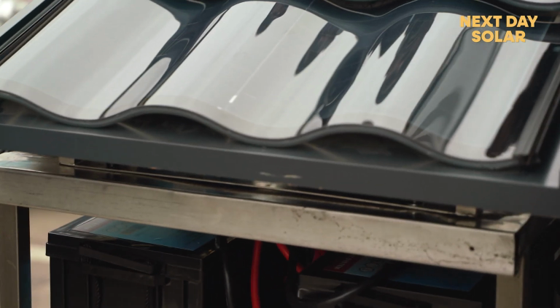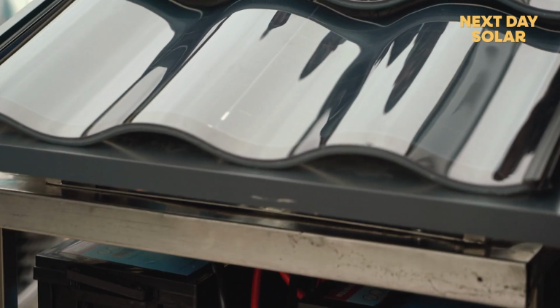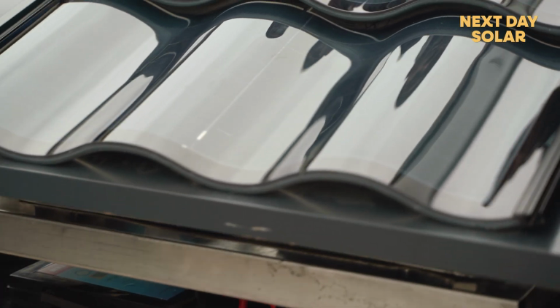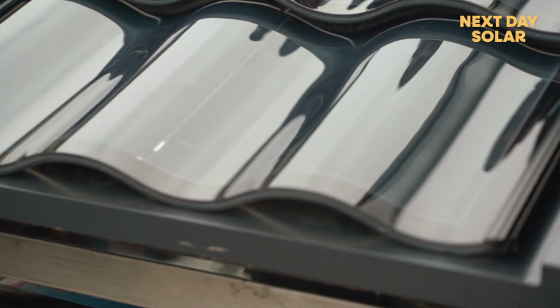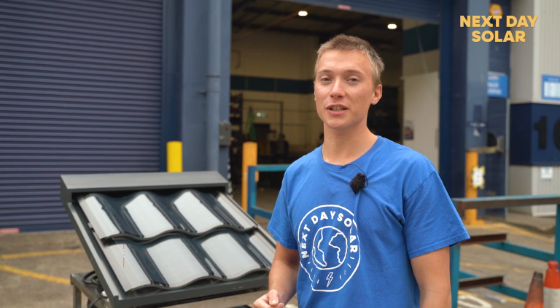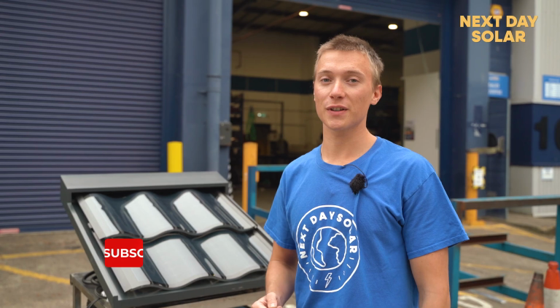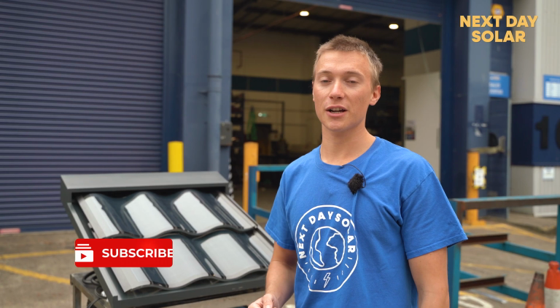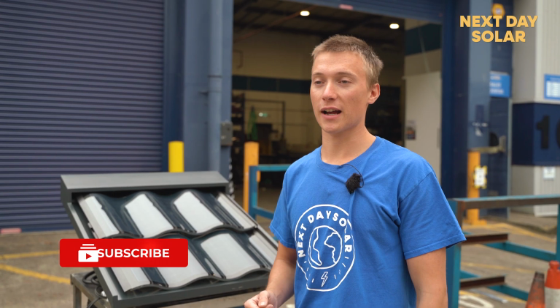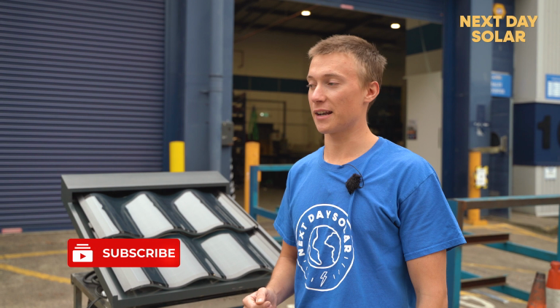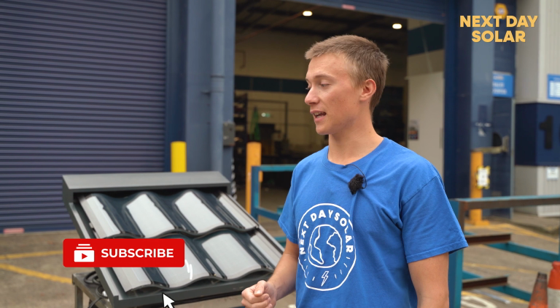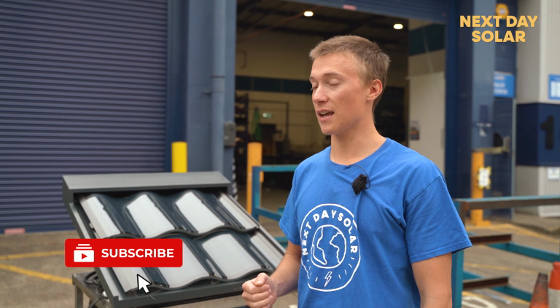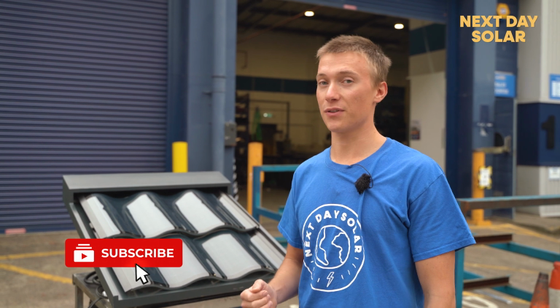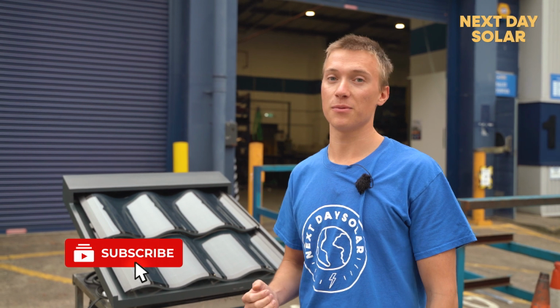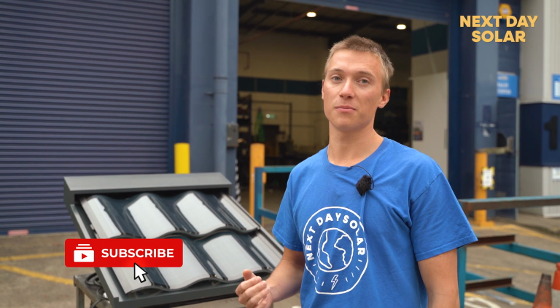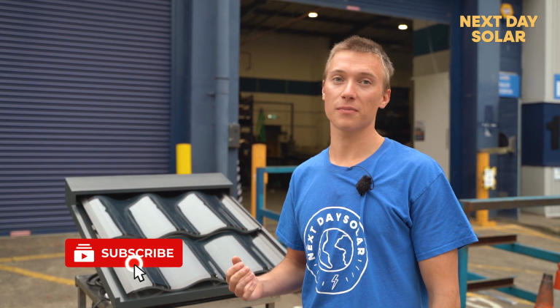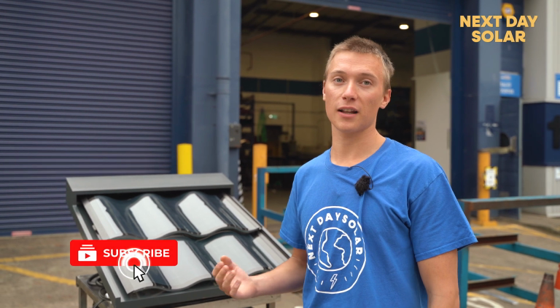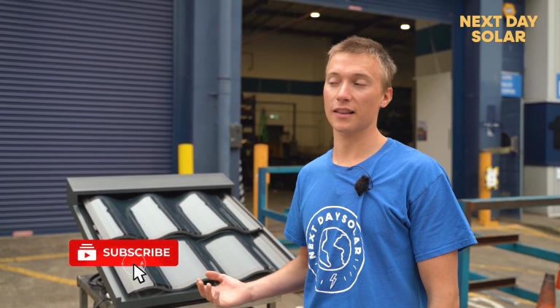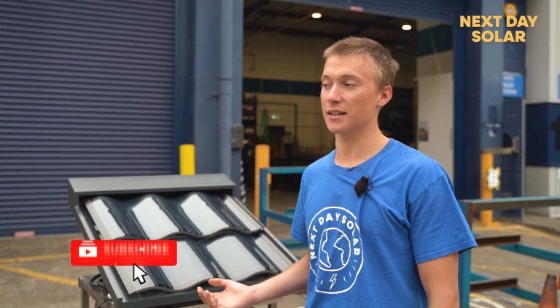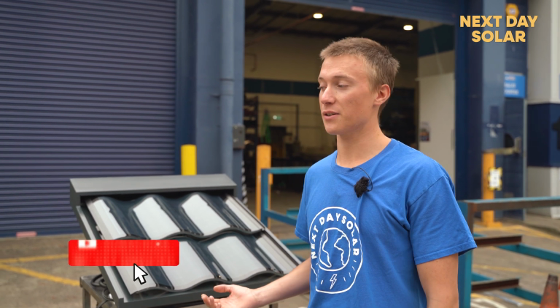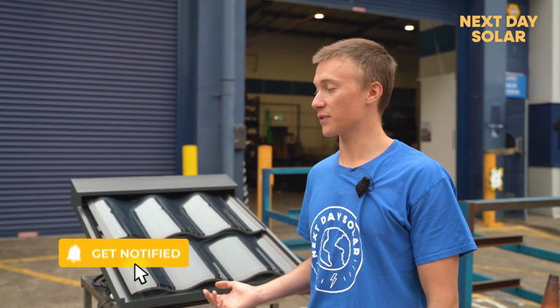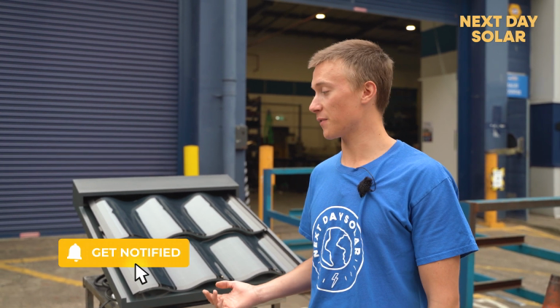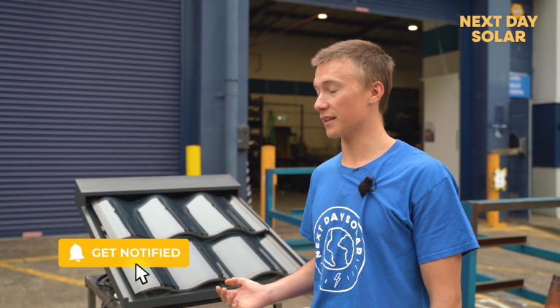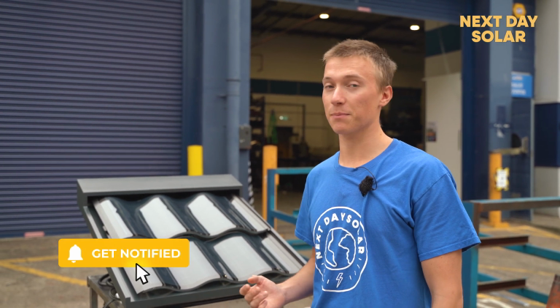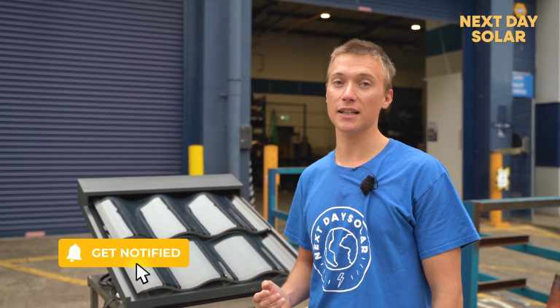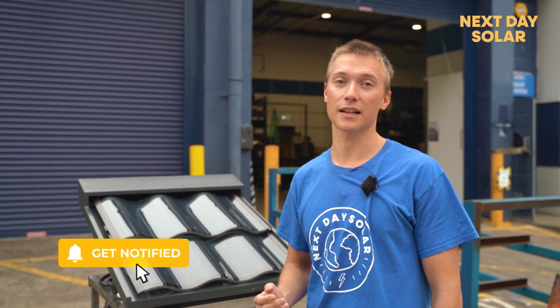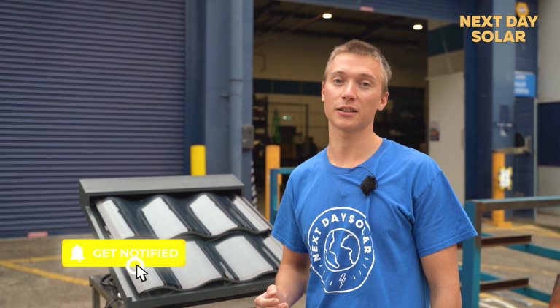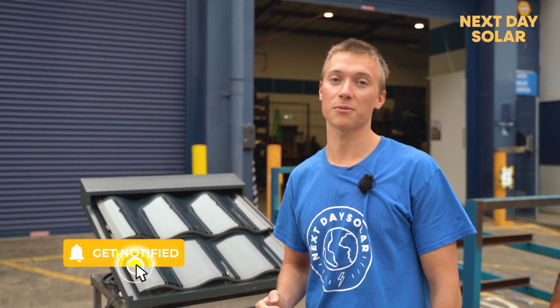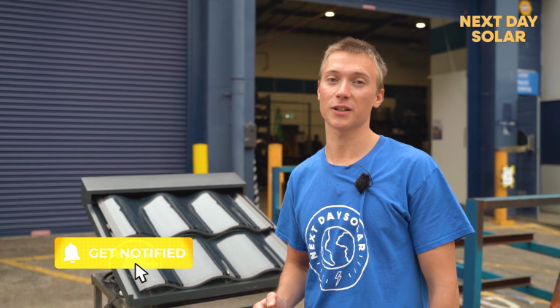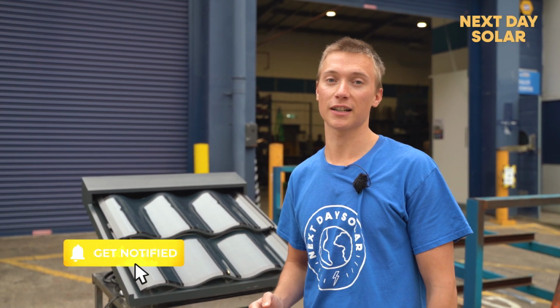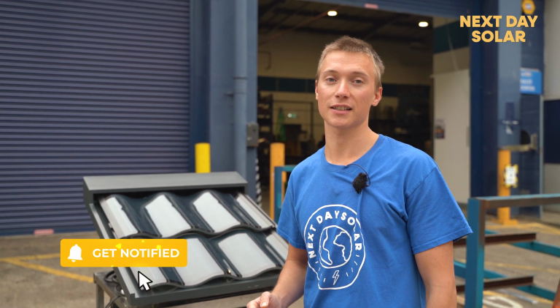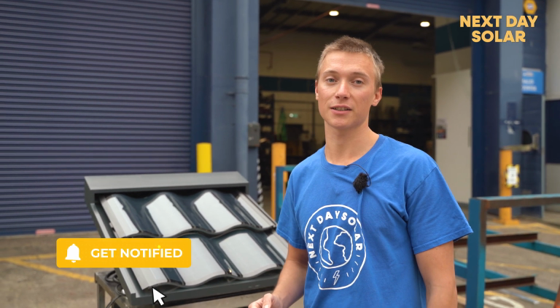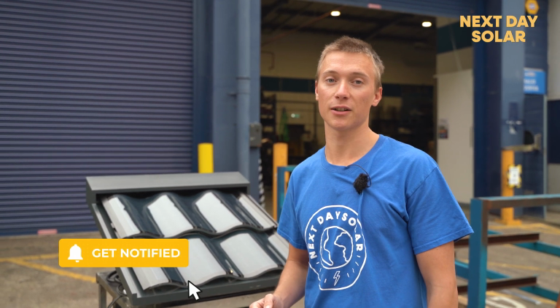I hope you've enjoyed this video, and if you like the idea of something like this, please get in touch with us at Next Day Solar.